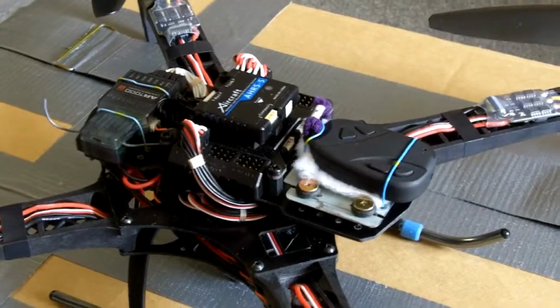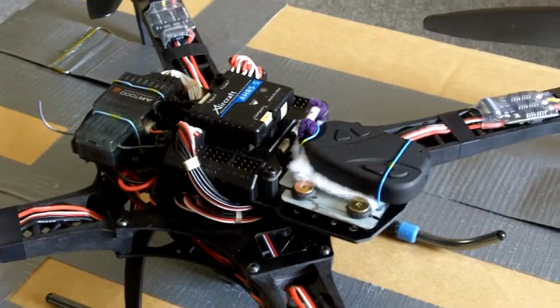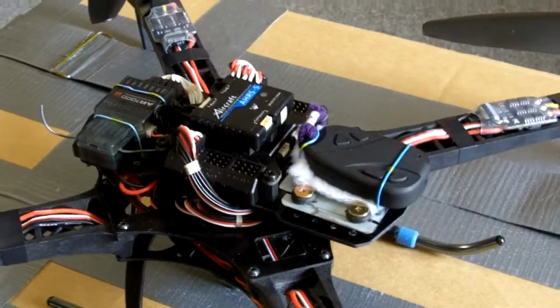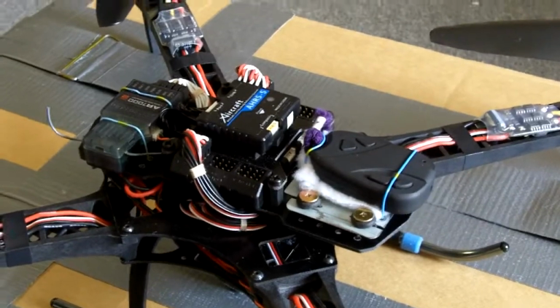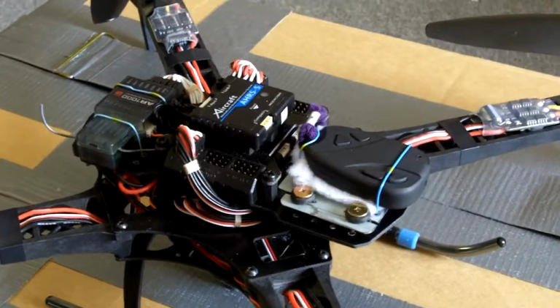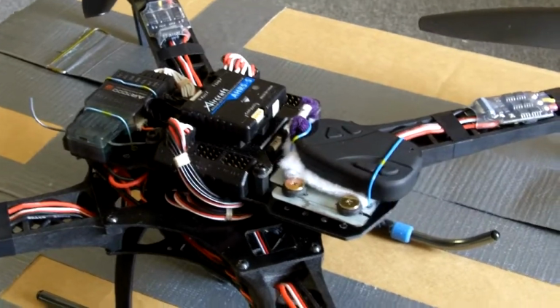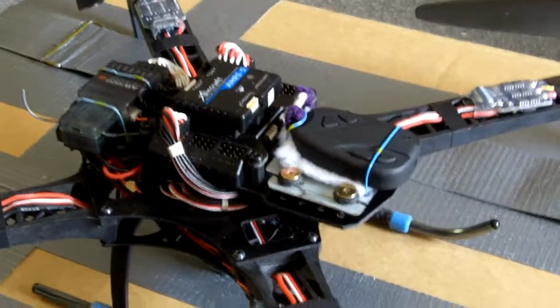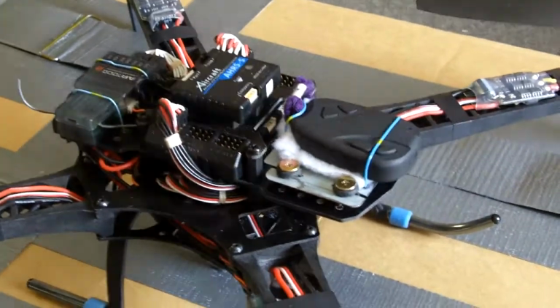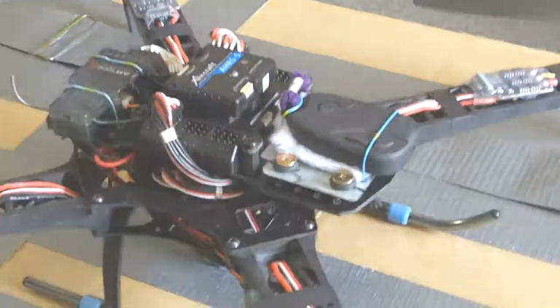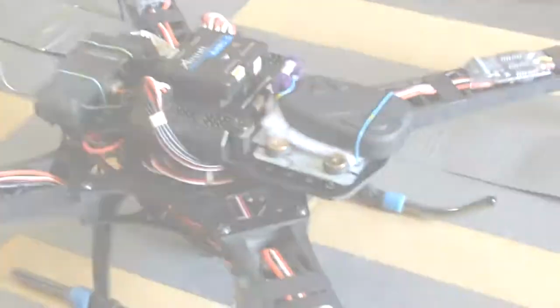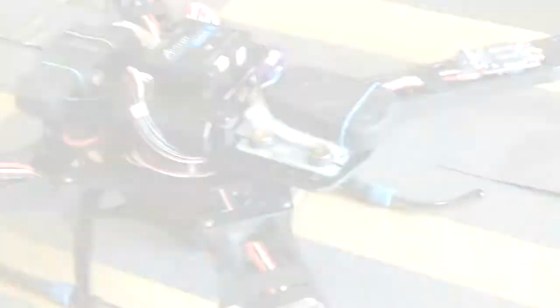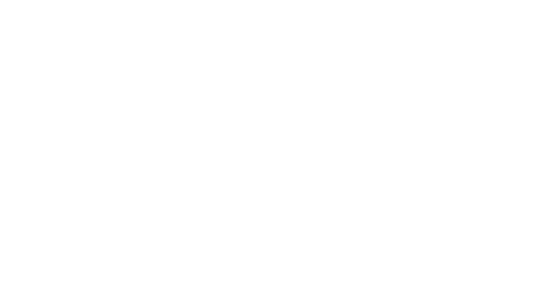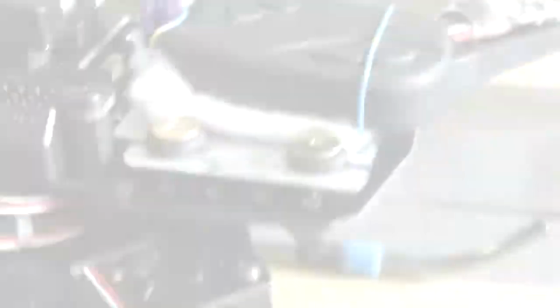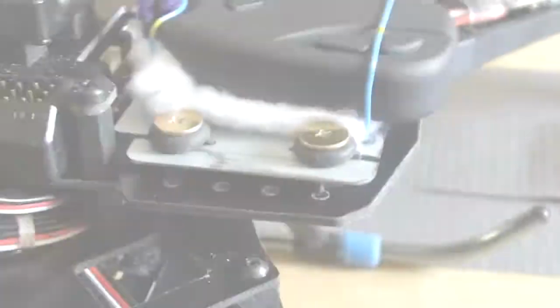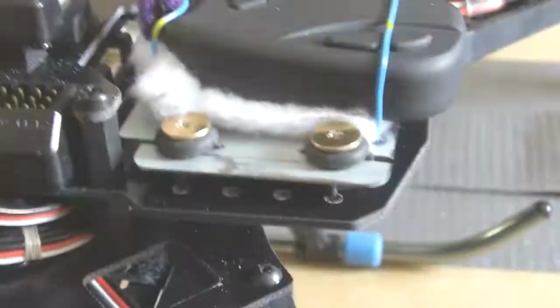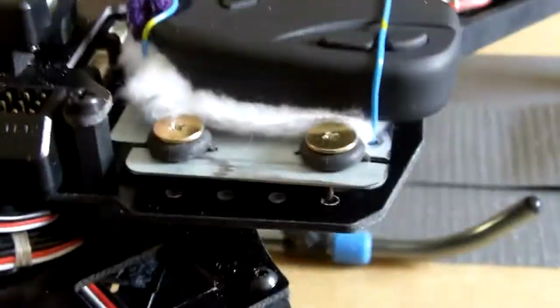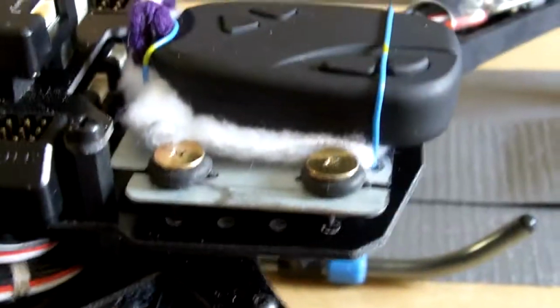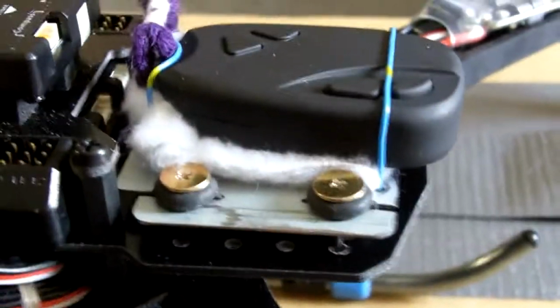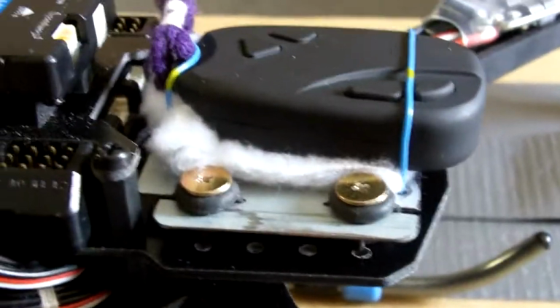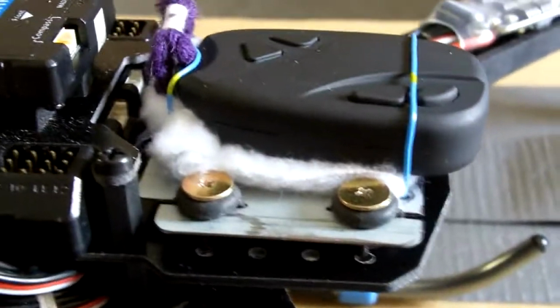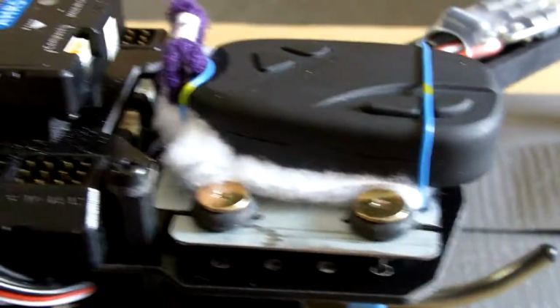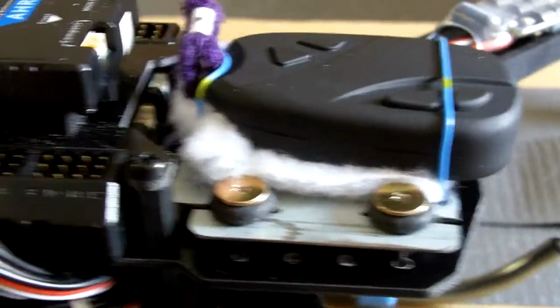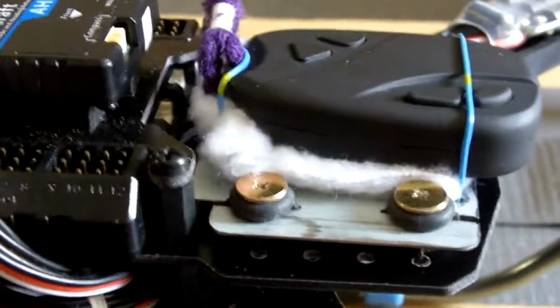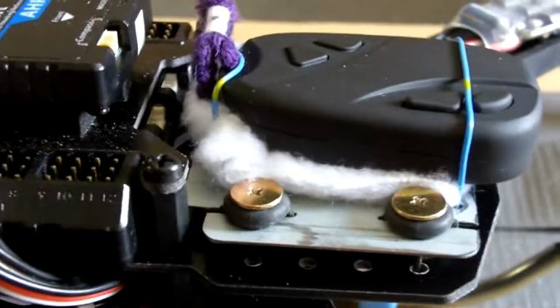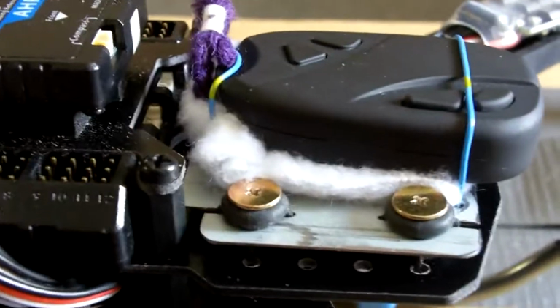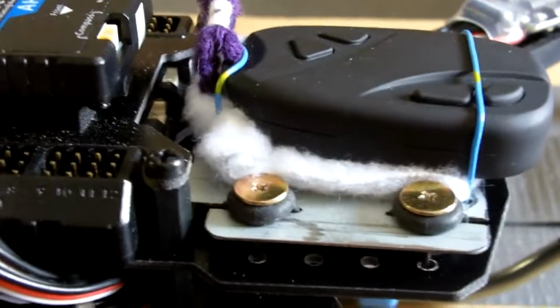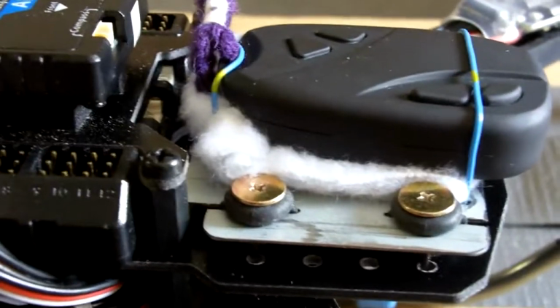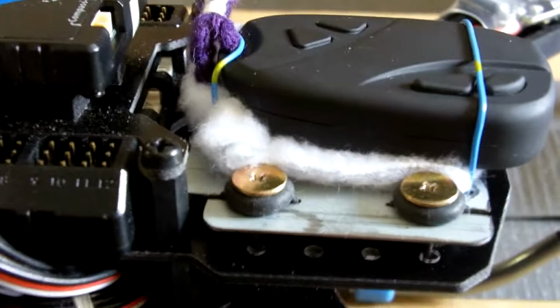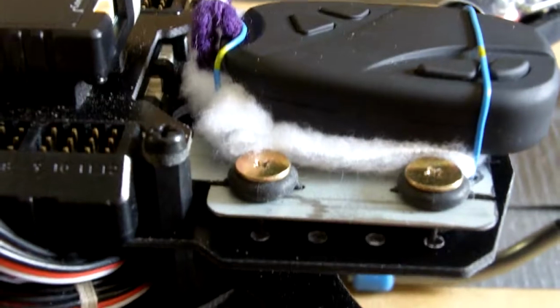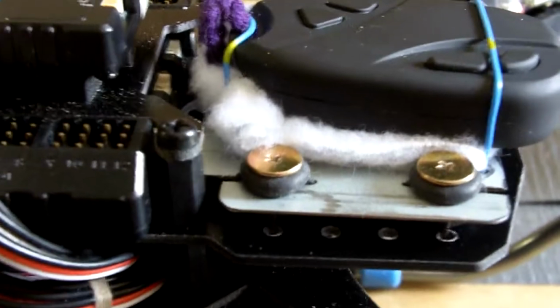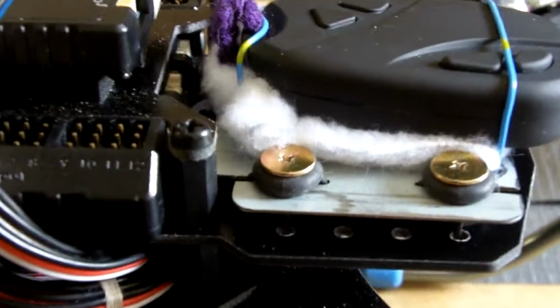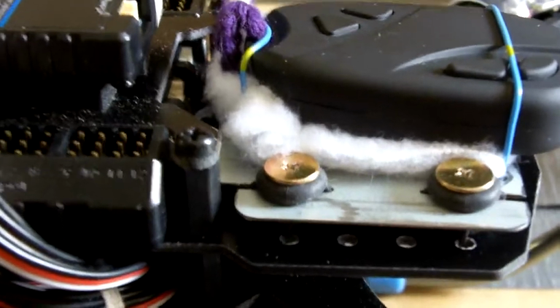Then I shaped the metal plate from the drive chassis using a hacksaw, drill, dremel, and bench grinder.